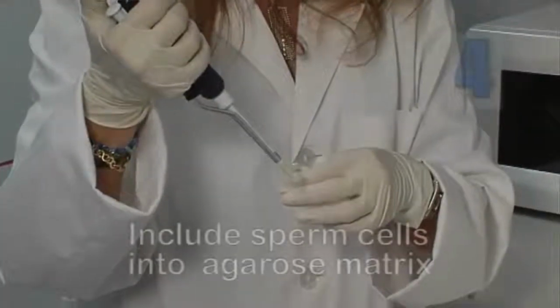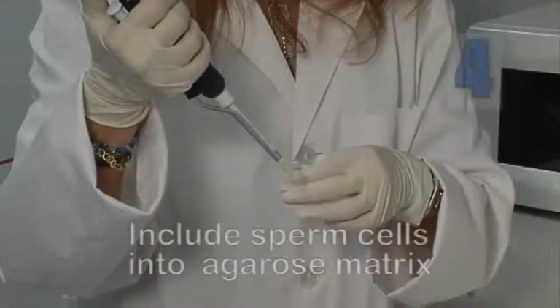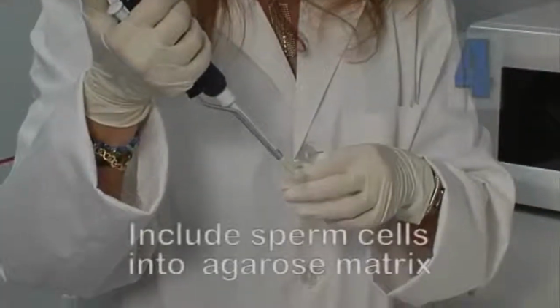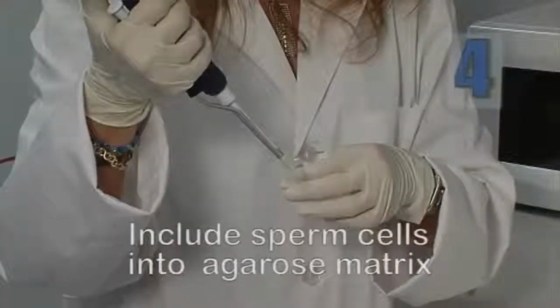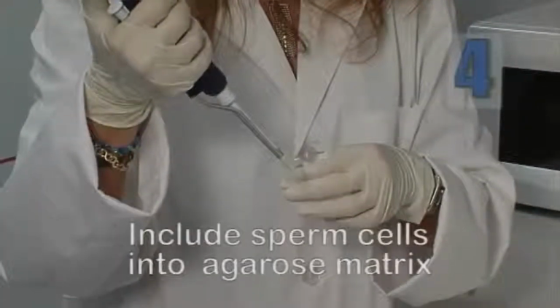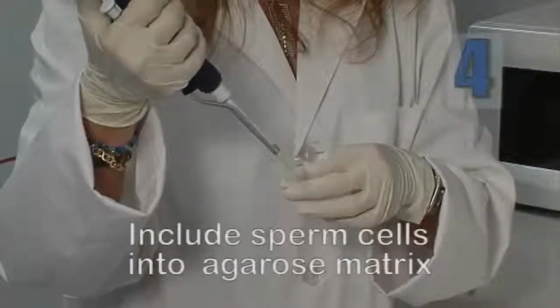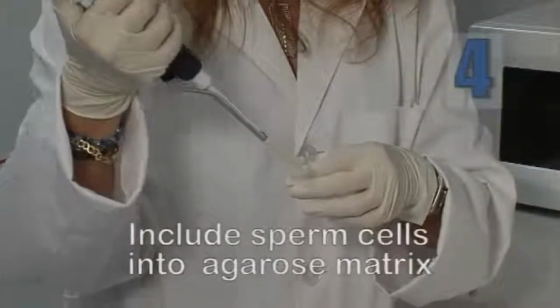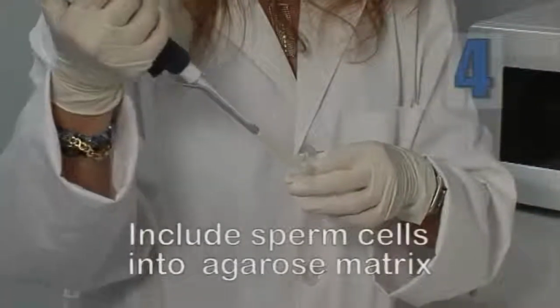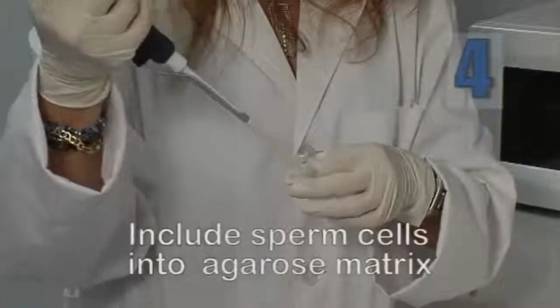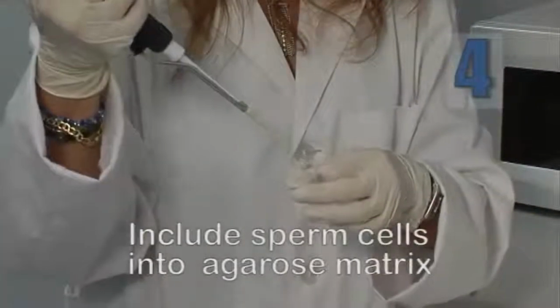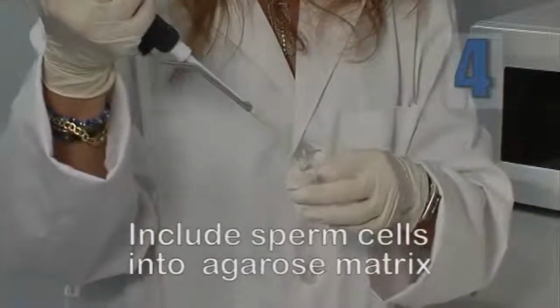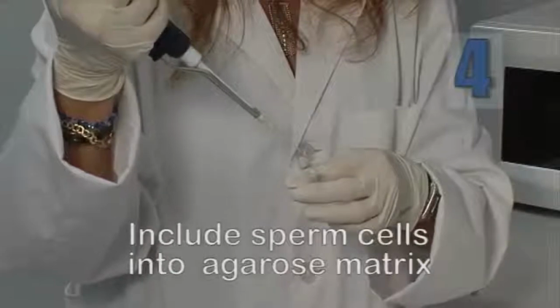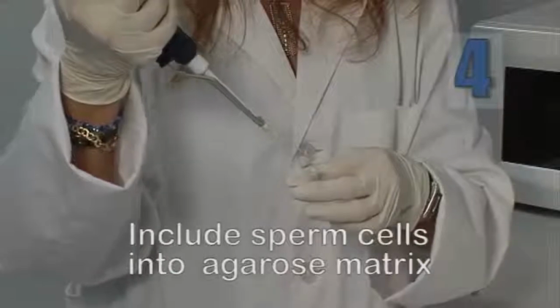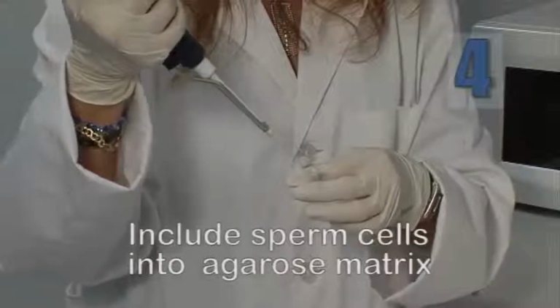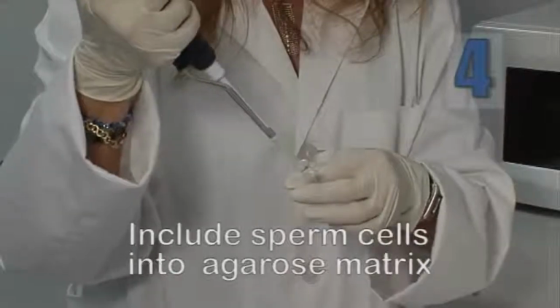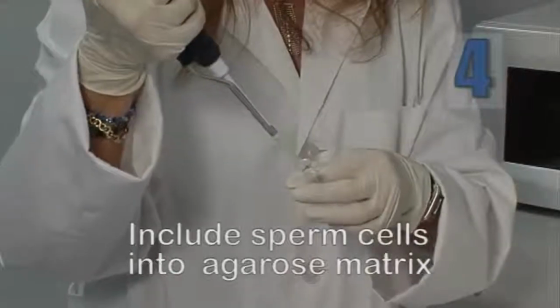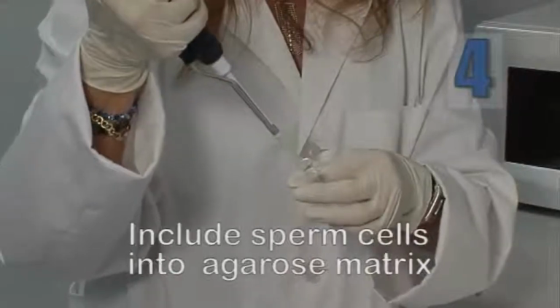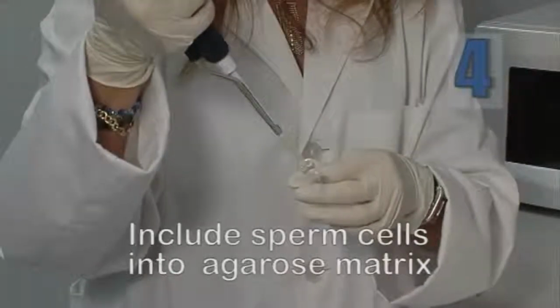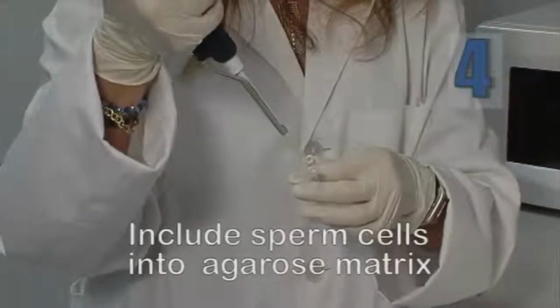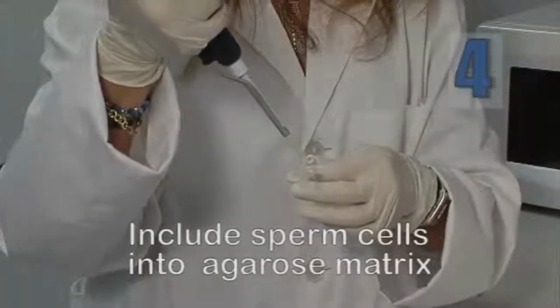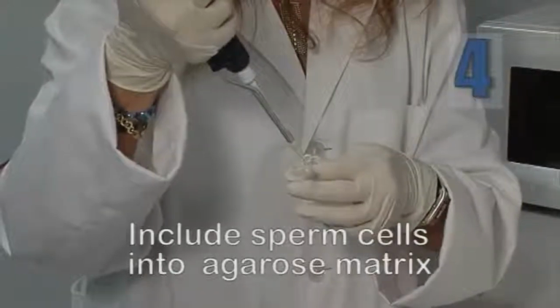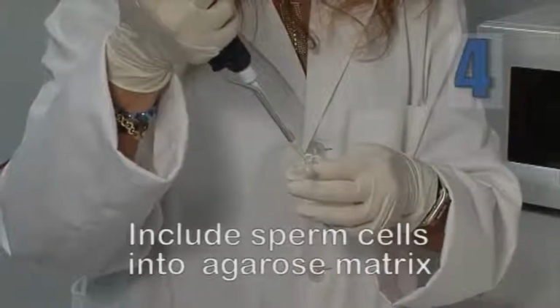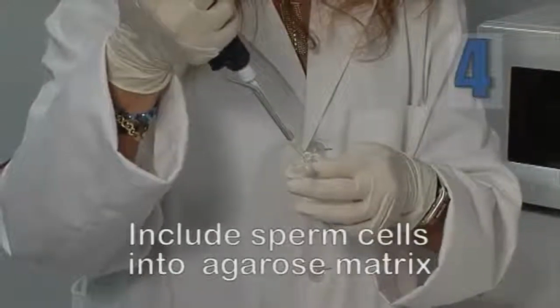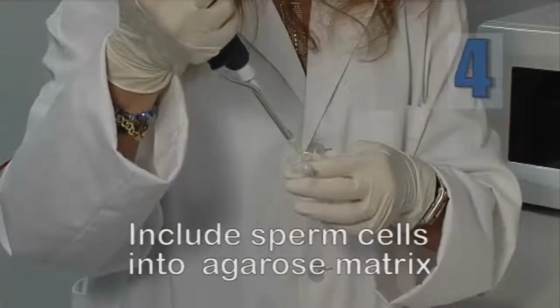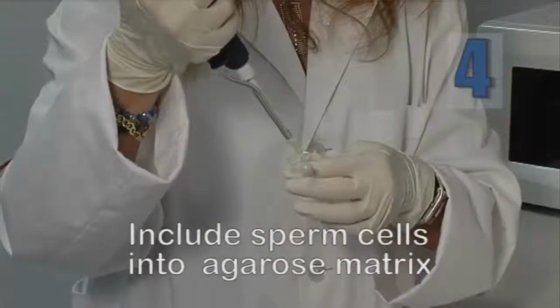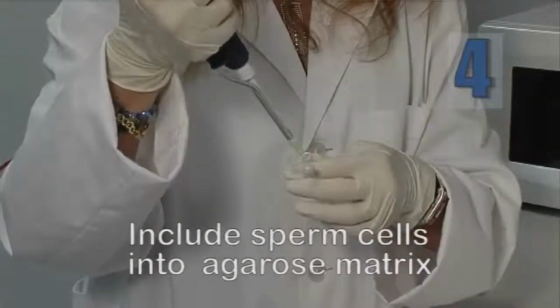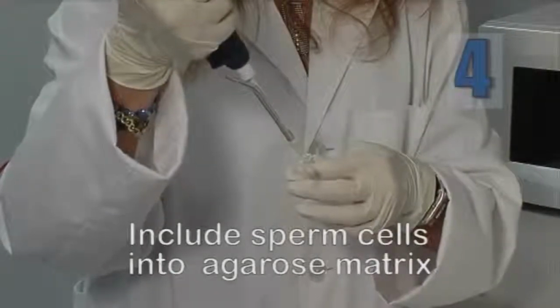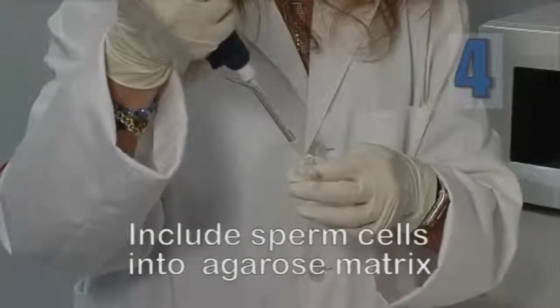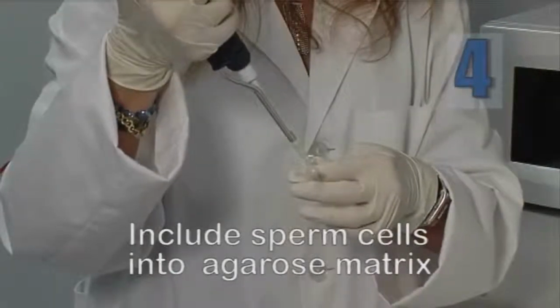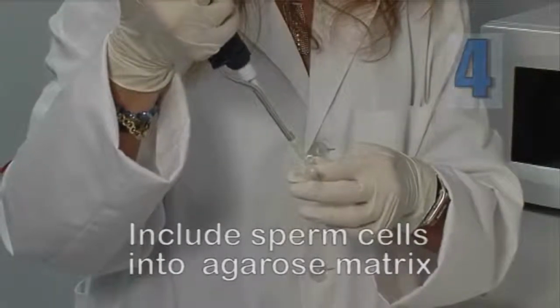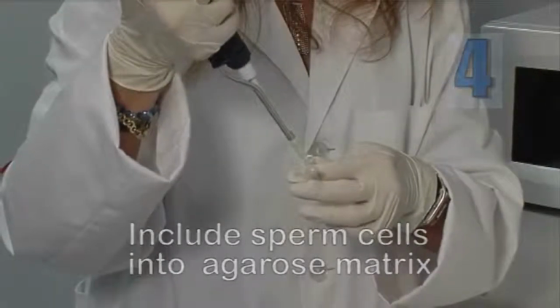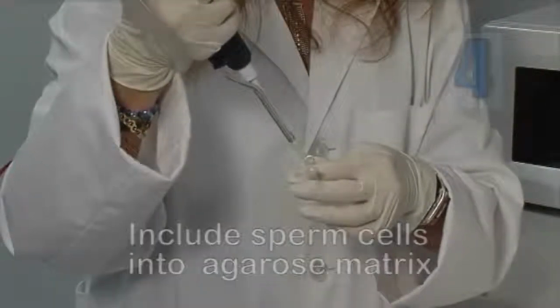Add 25 microliters of diluted semen to the liquified agarose and homogenize.